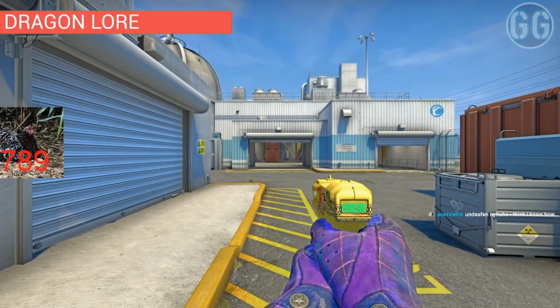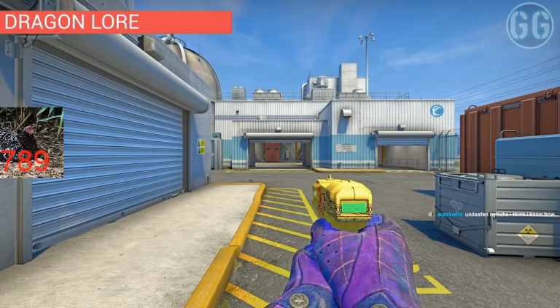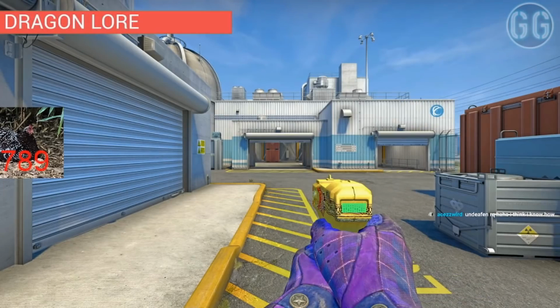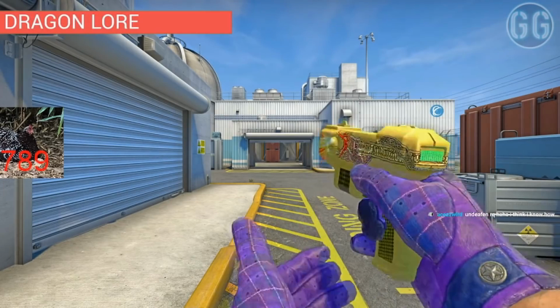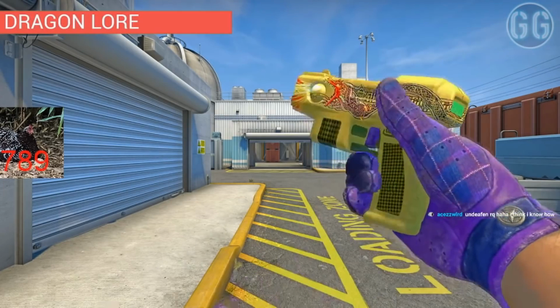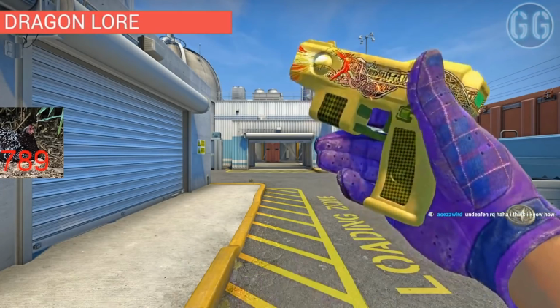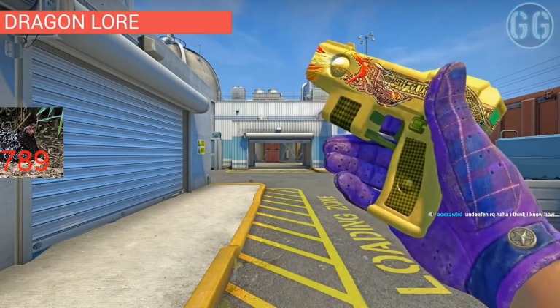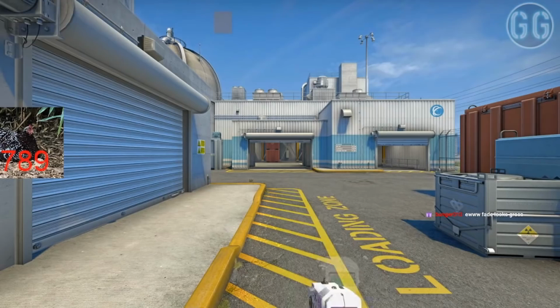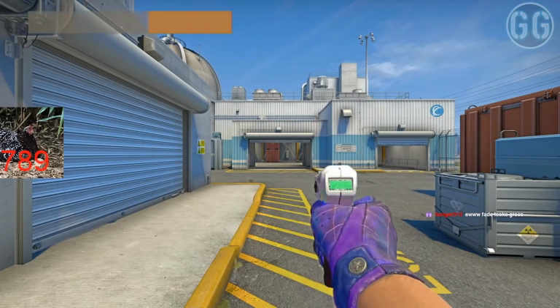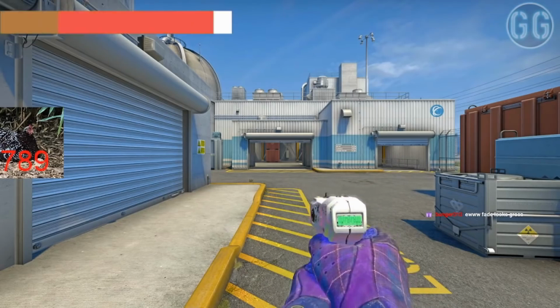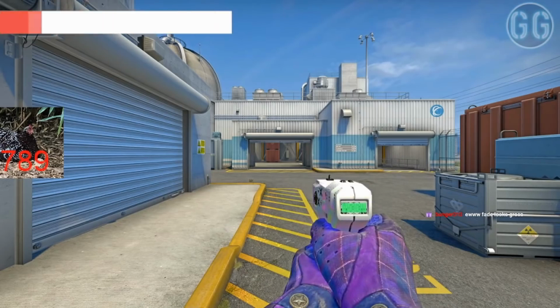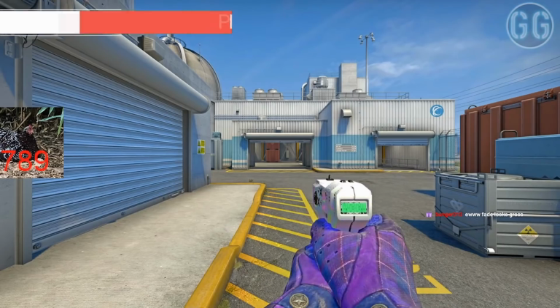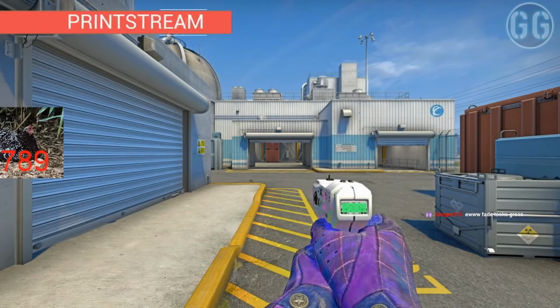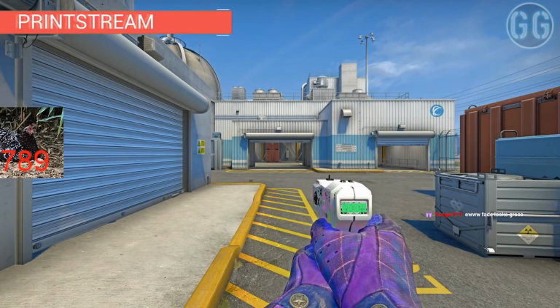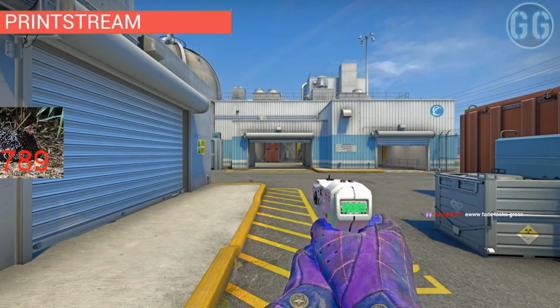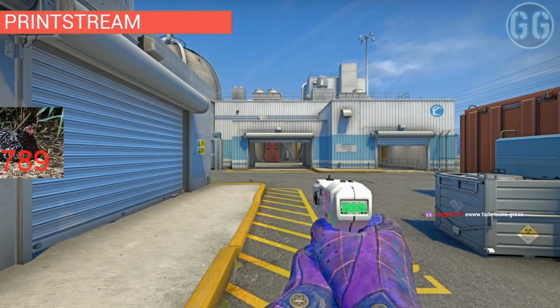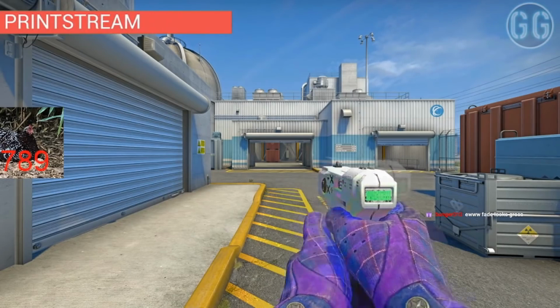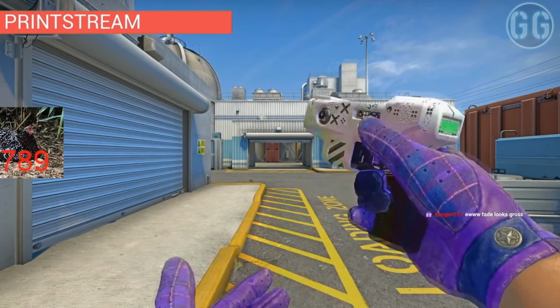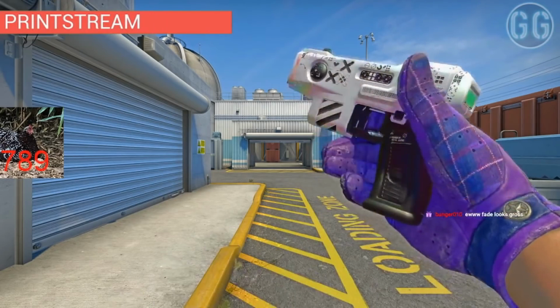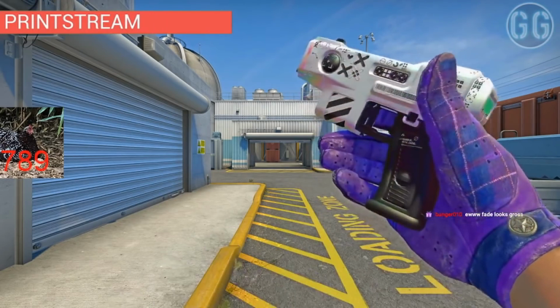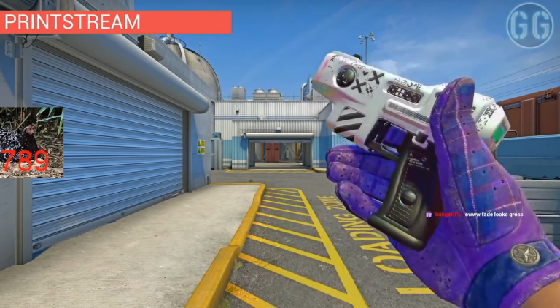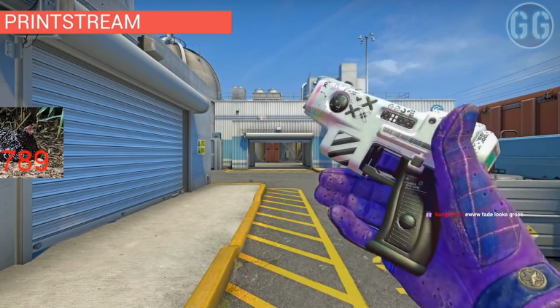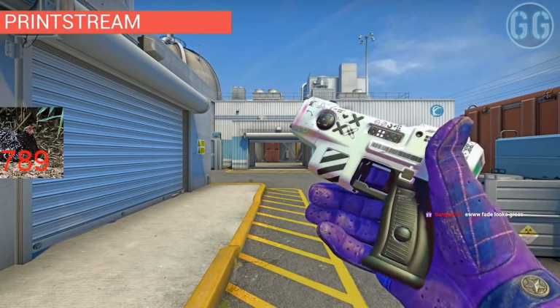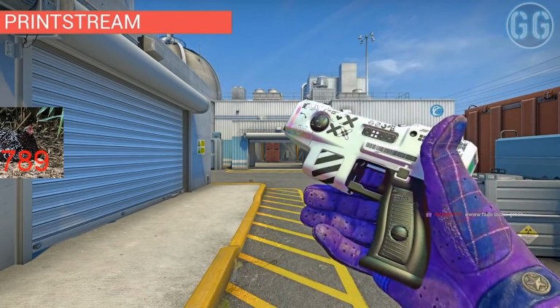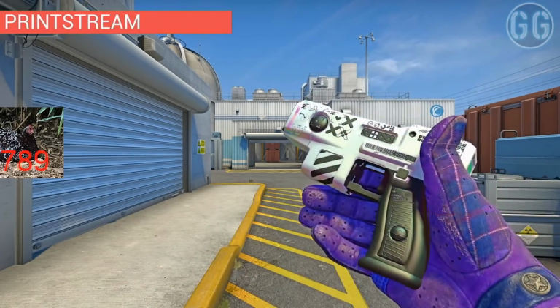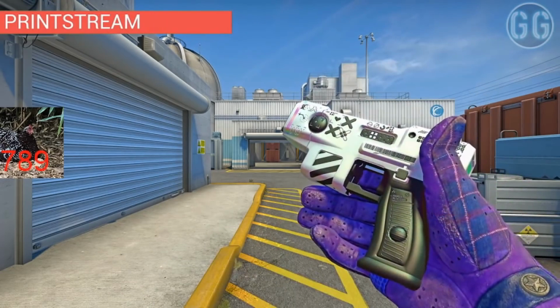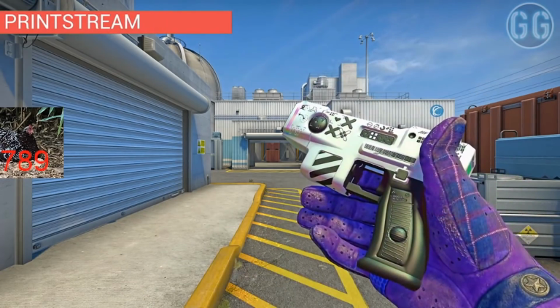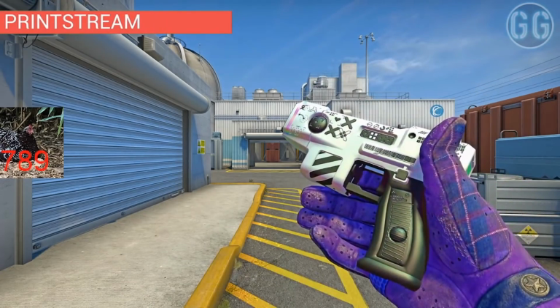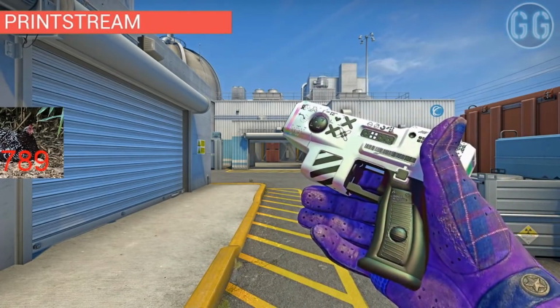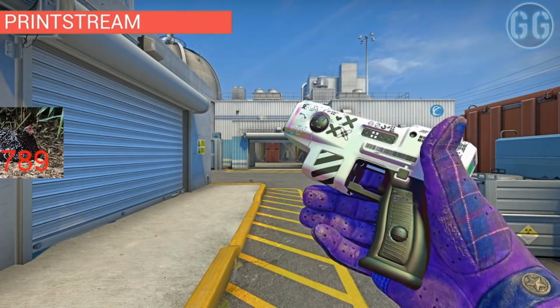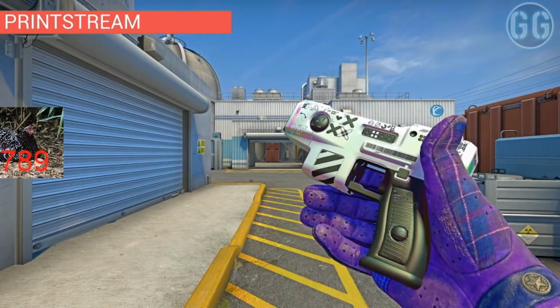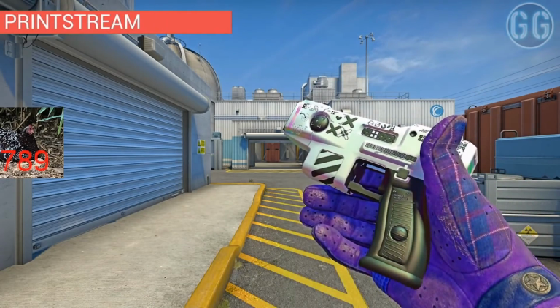The Dragon Lore. That one, not too bad. Printstream. Wow. That's probably the best one.